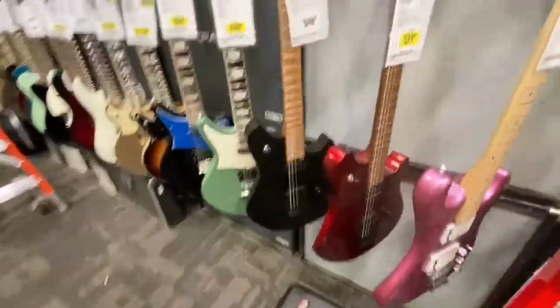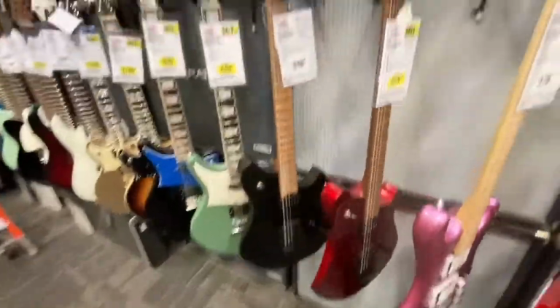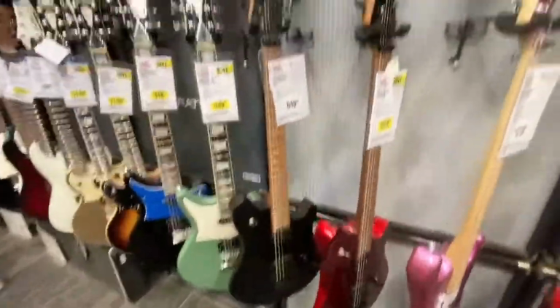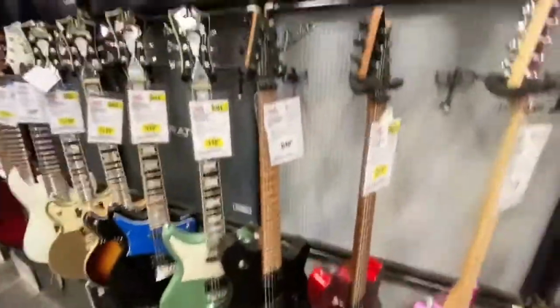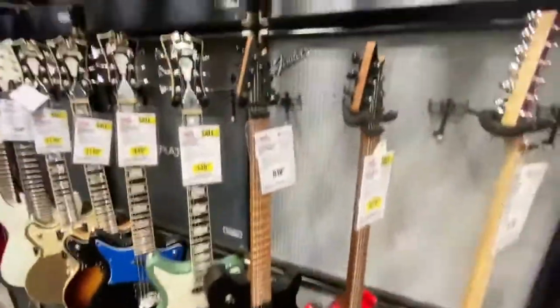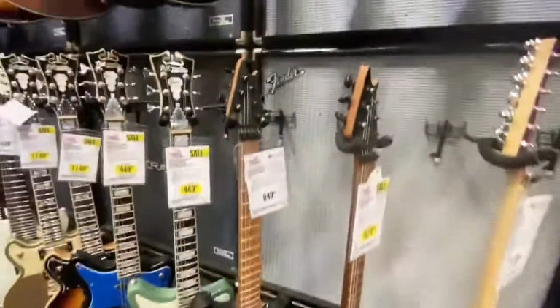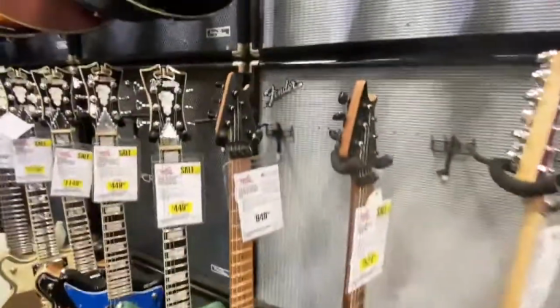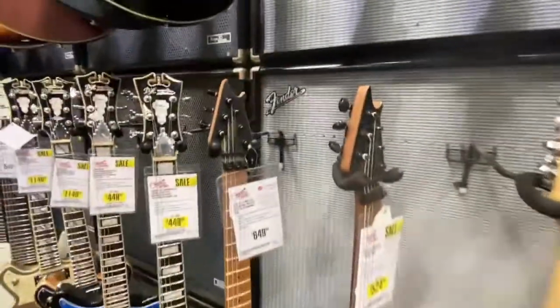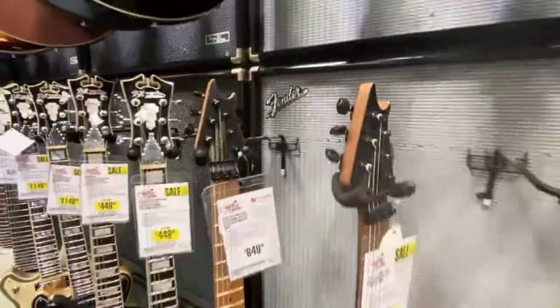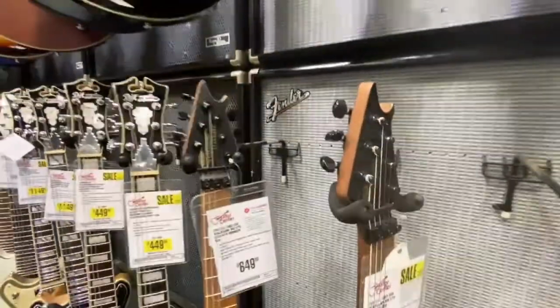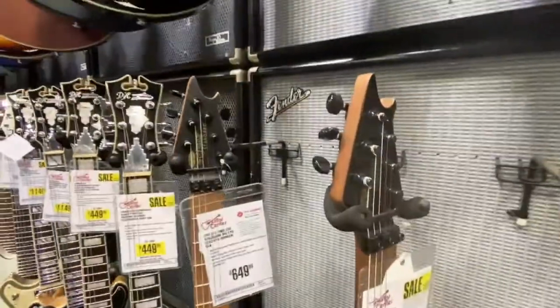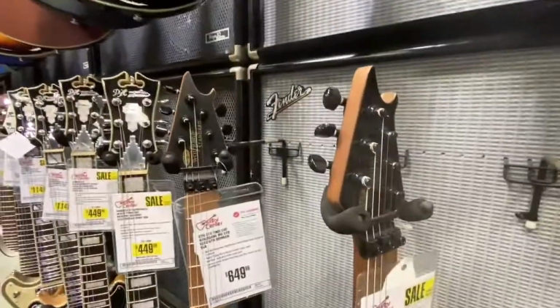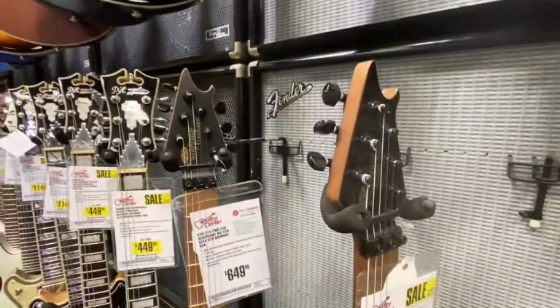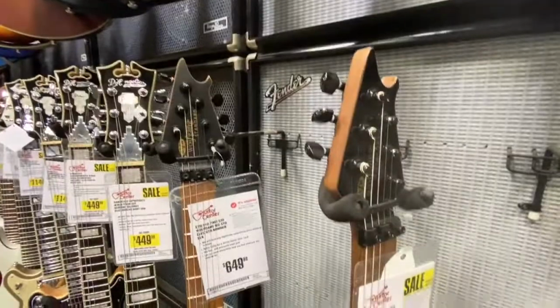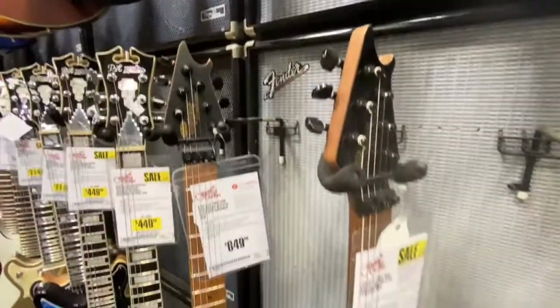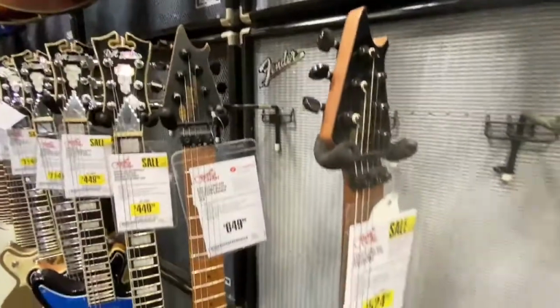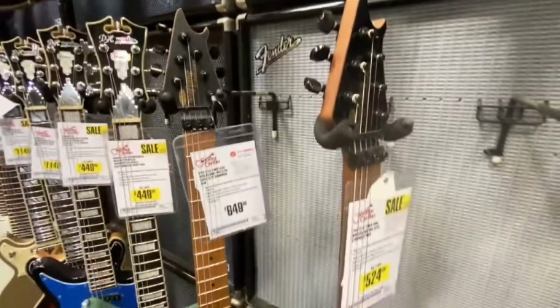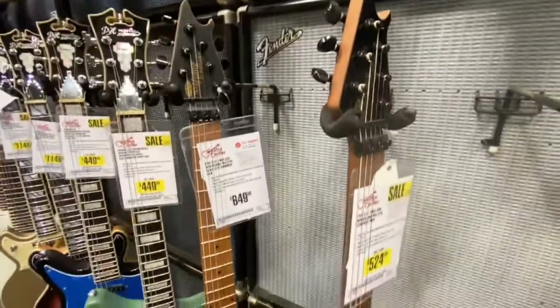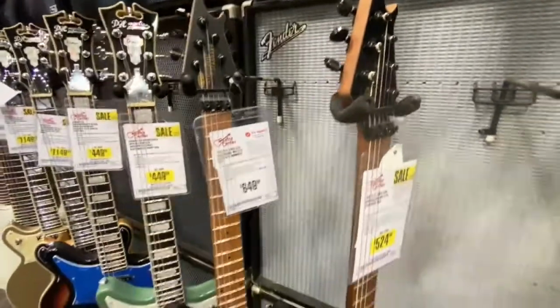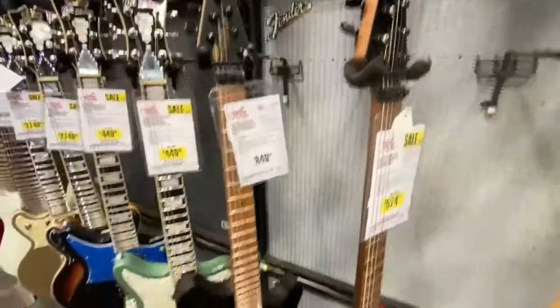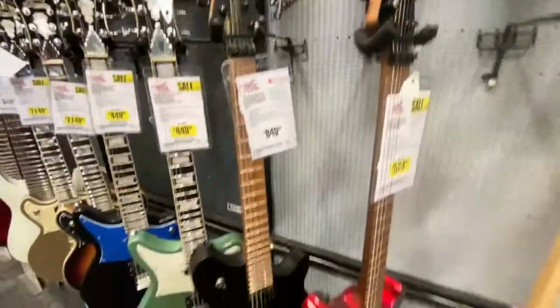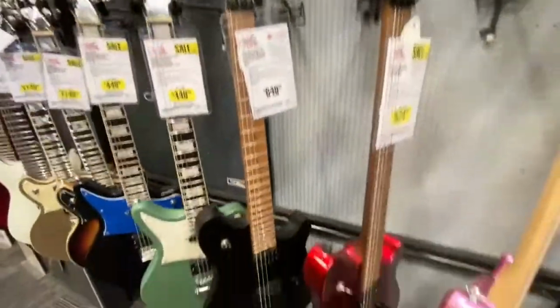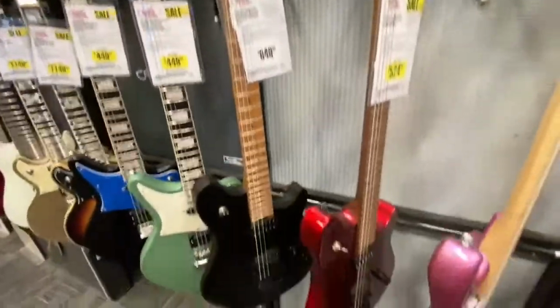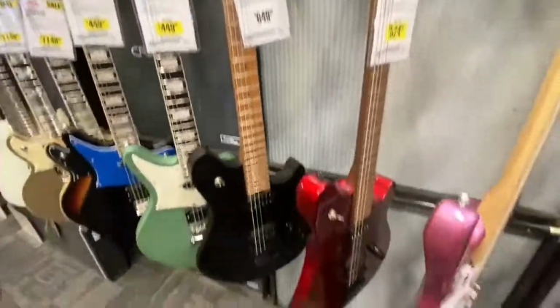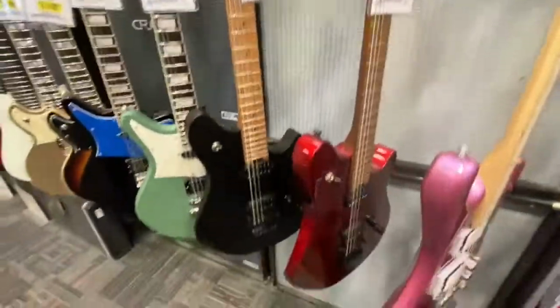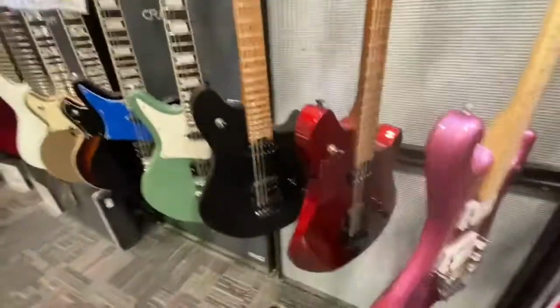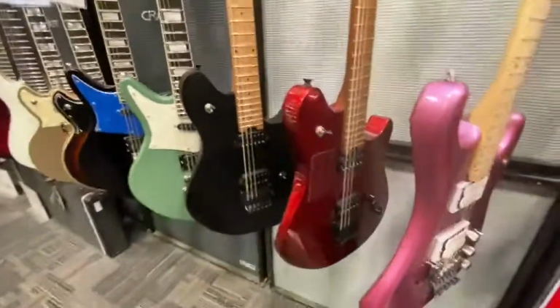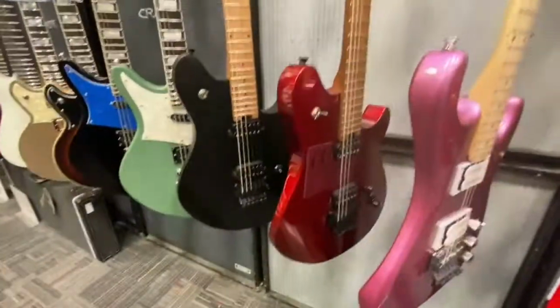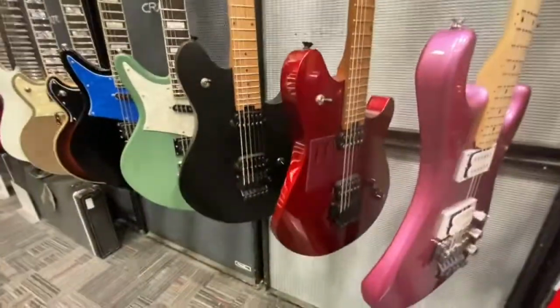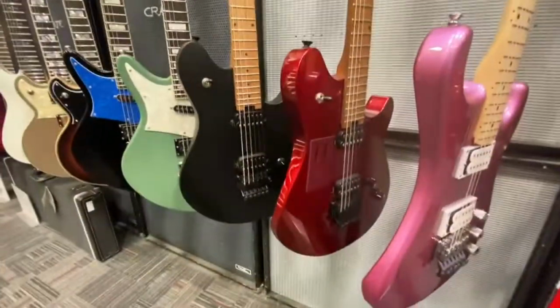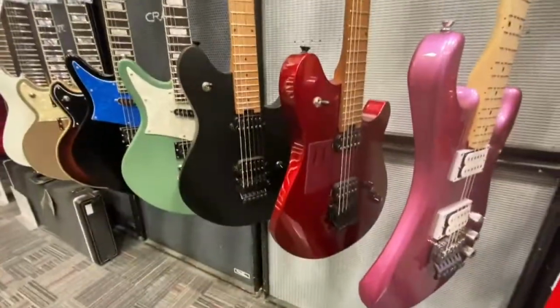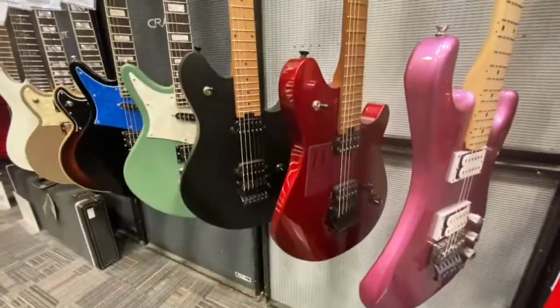Oh, they got the EVH stuff too. Still trying to find those new finishes though.